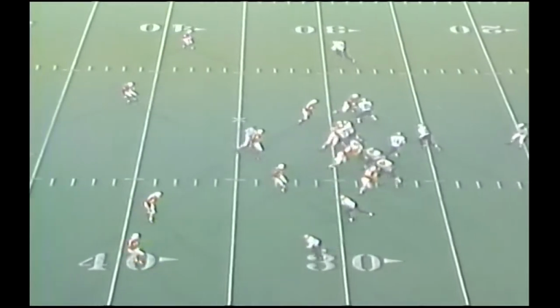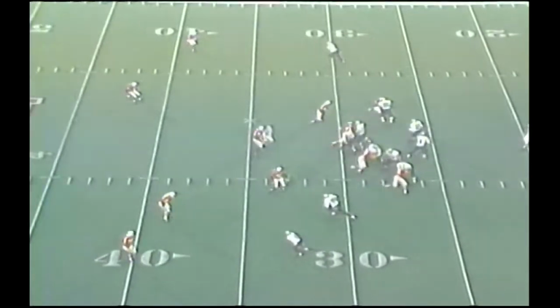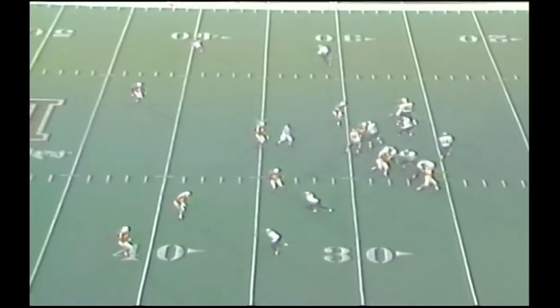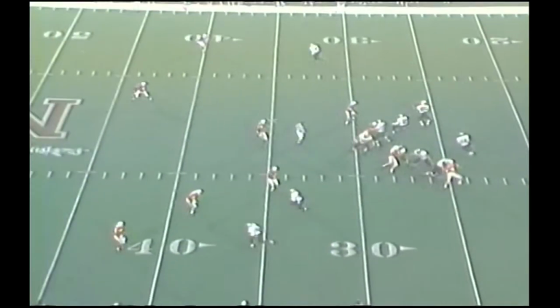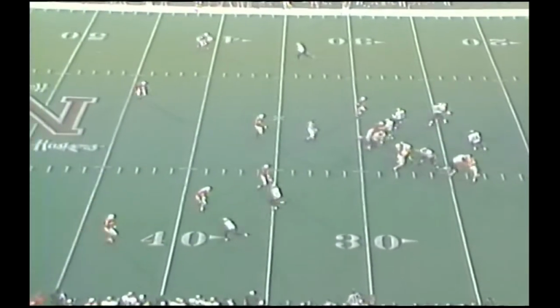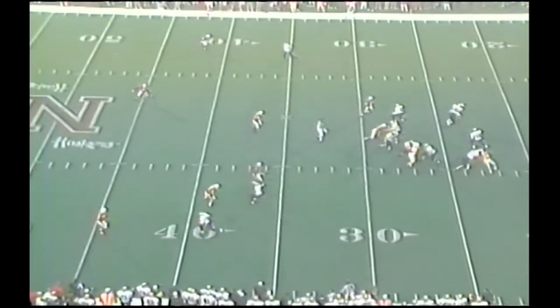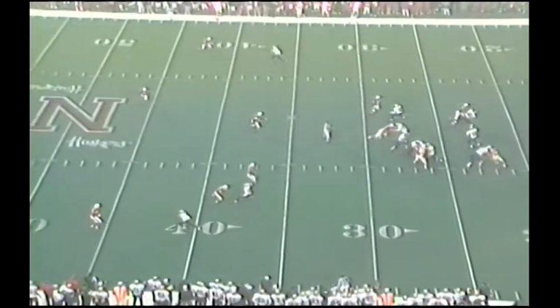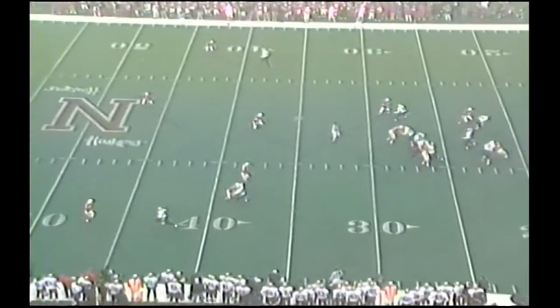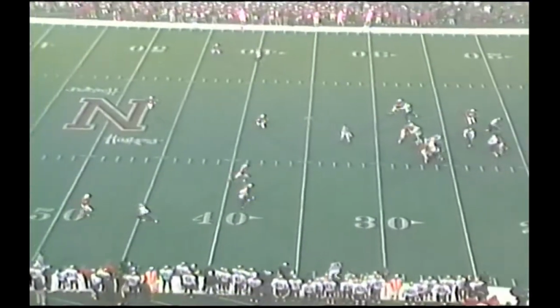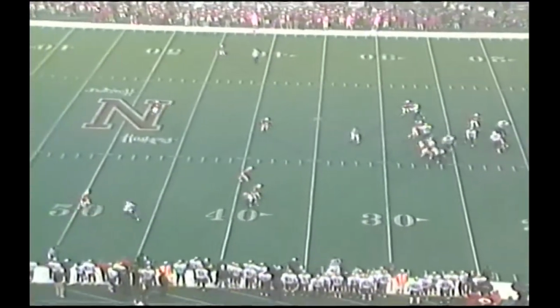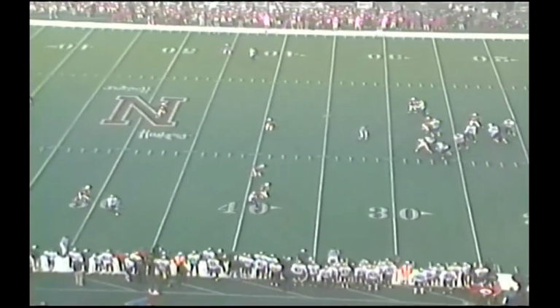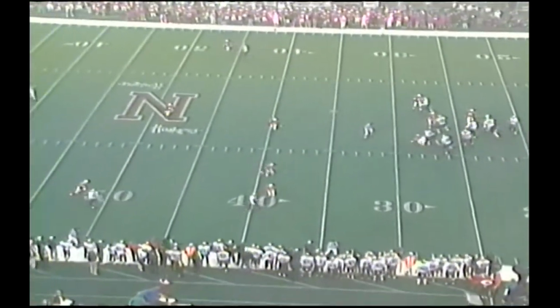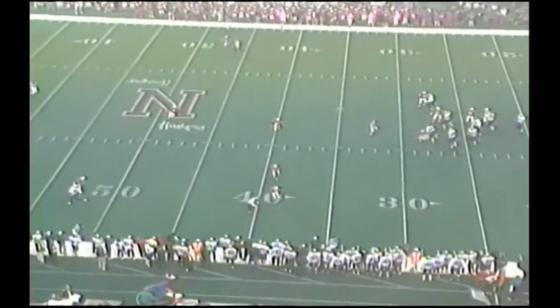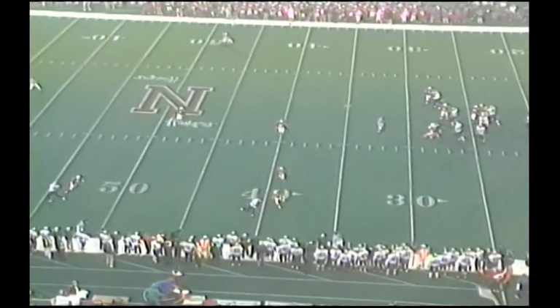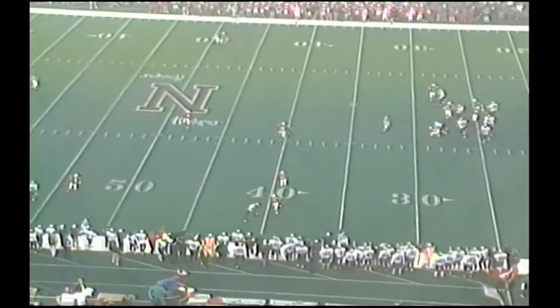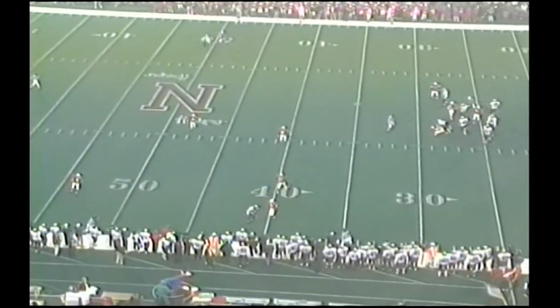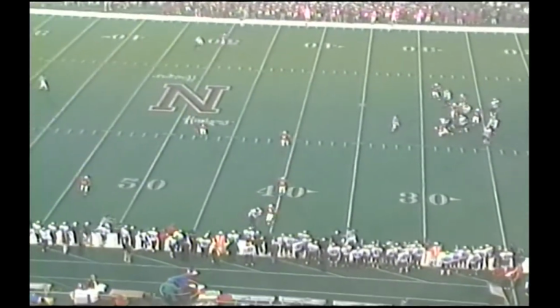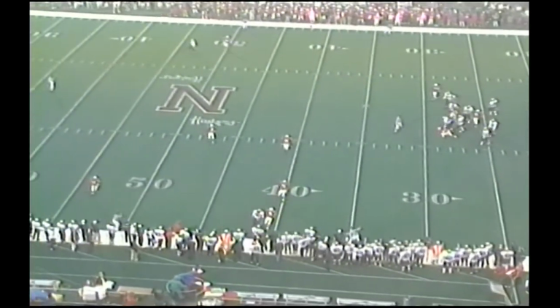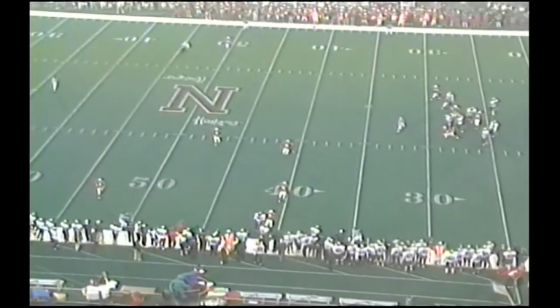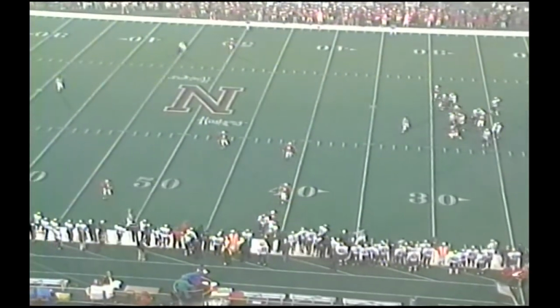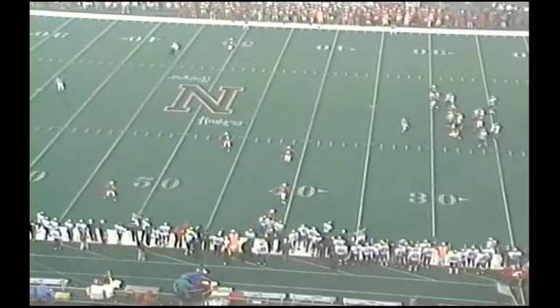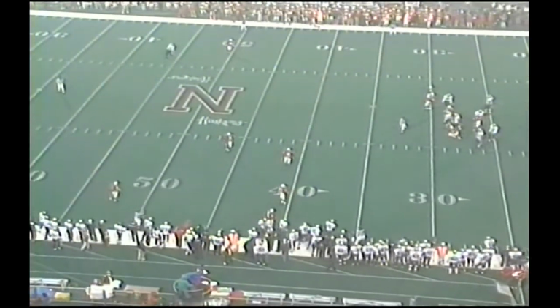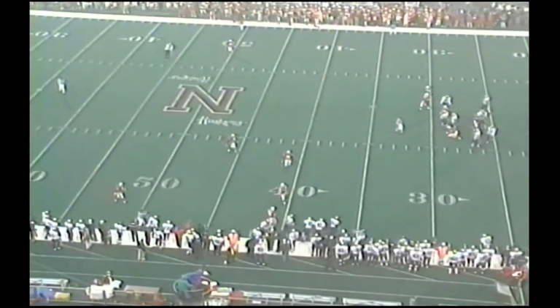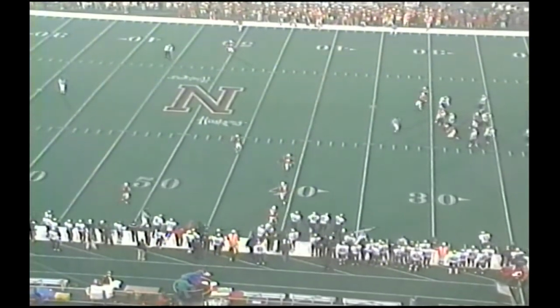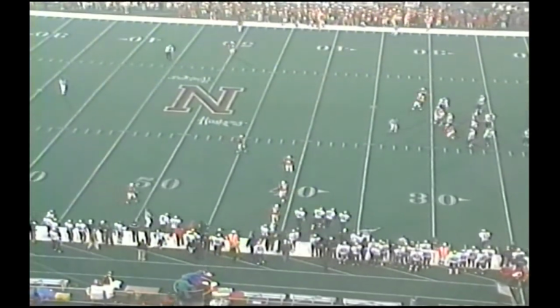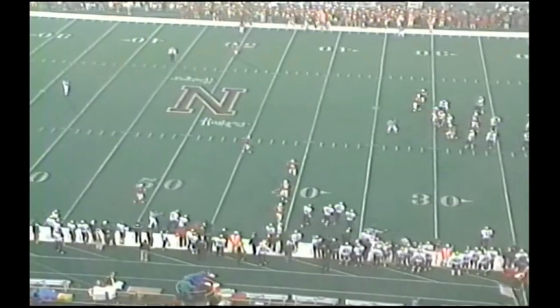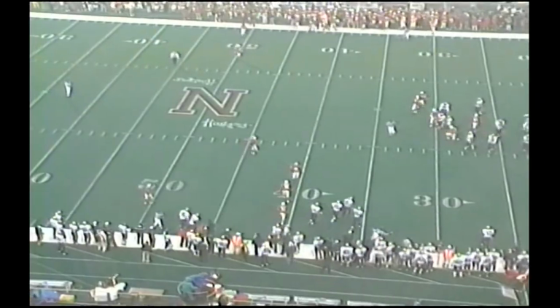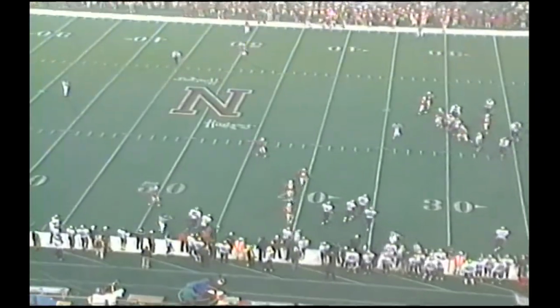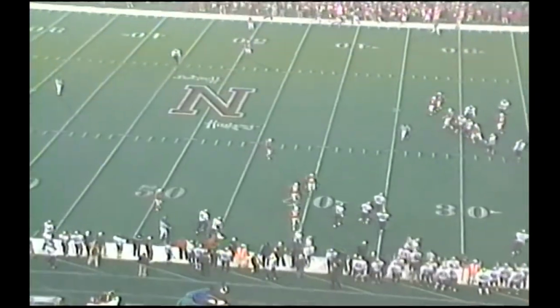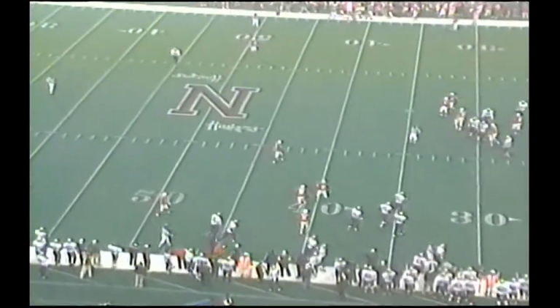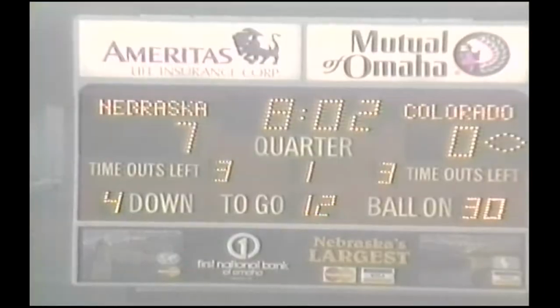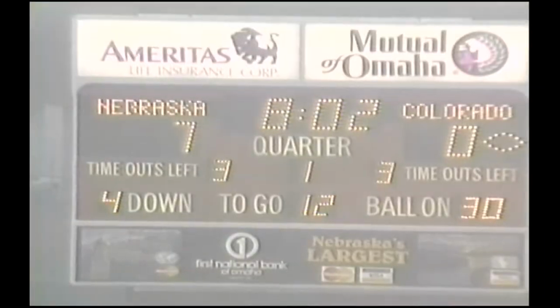First quarter. Back to throw, it's Detmer. Left side. It's incomplete. Good pressure on Detmer. Palmer on the cutaway.